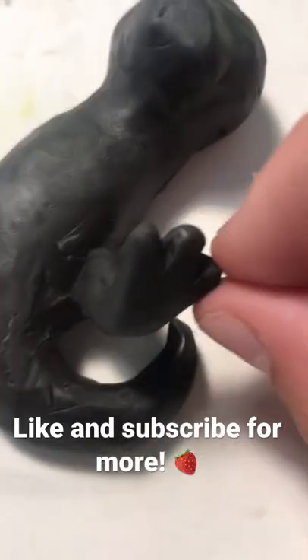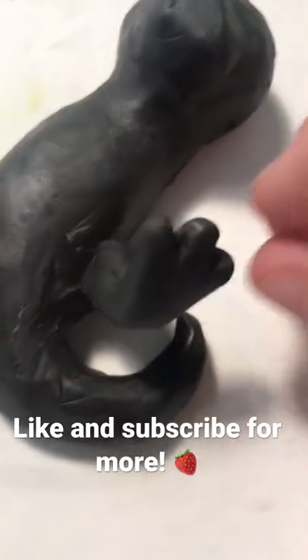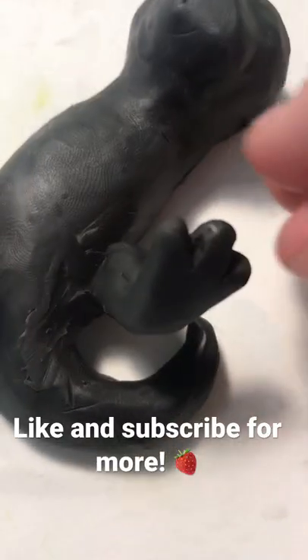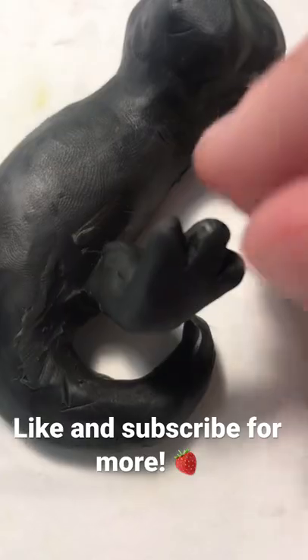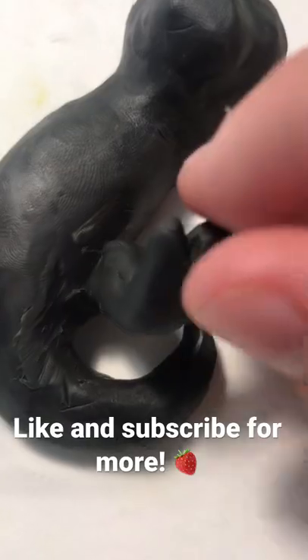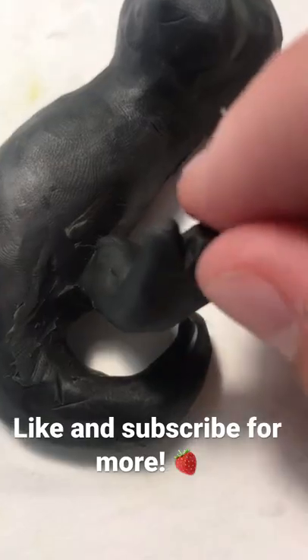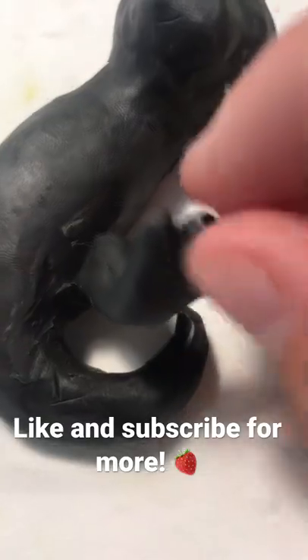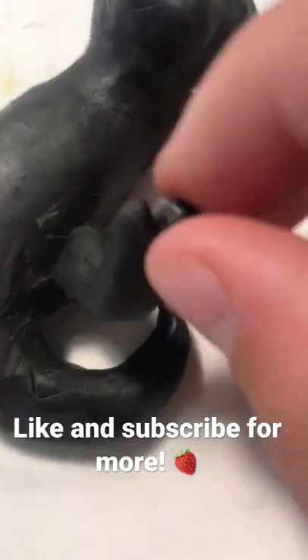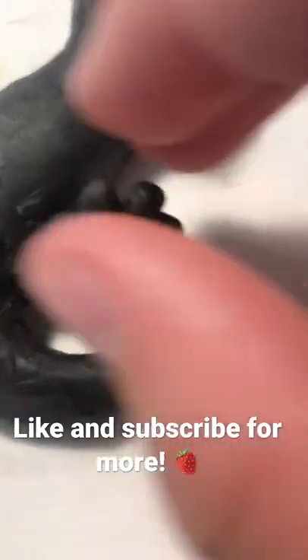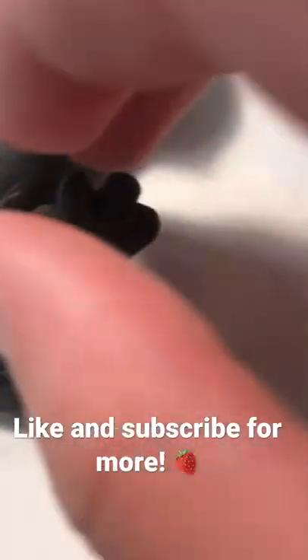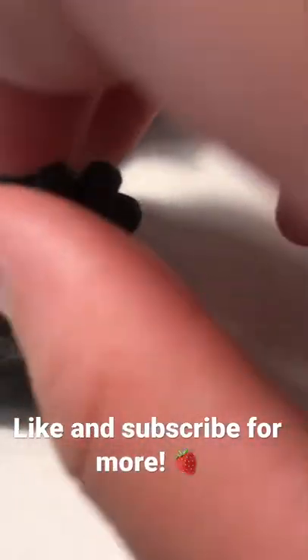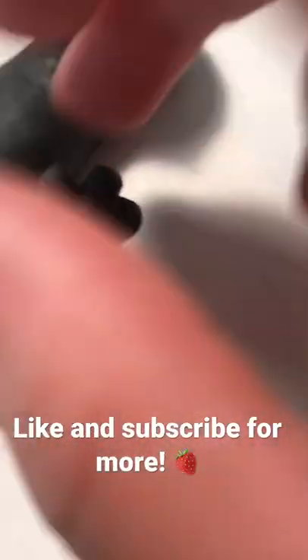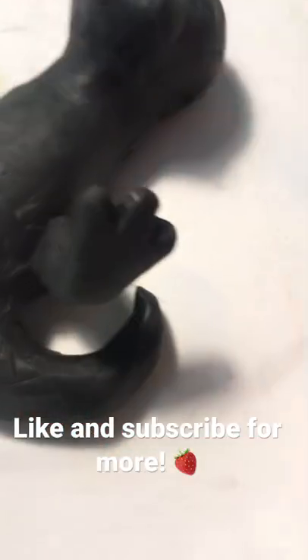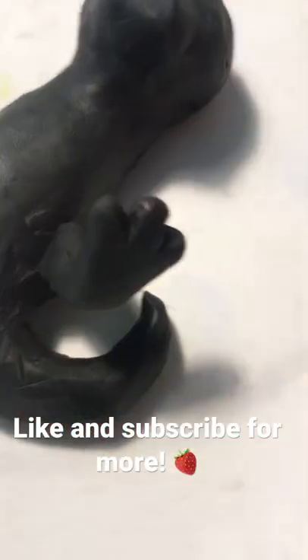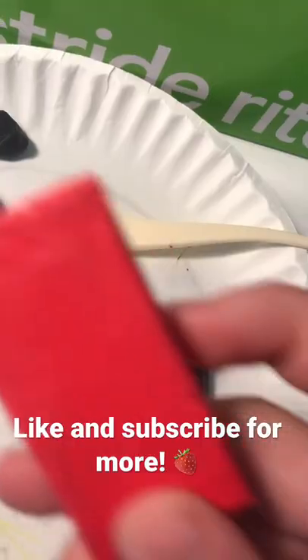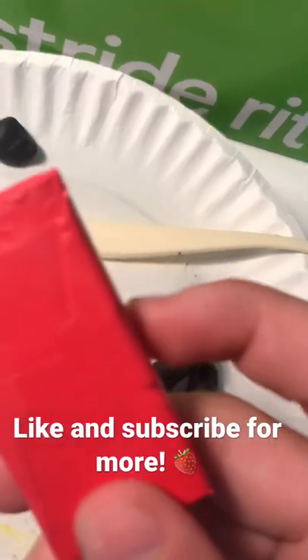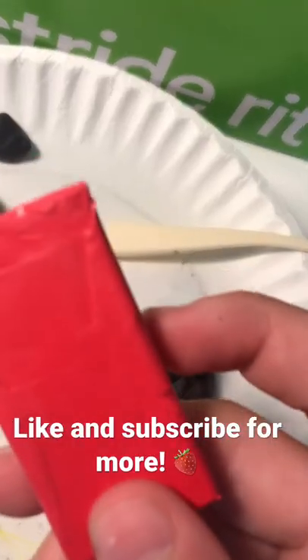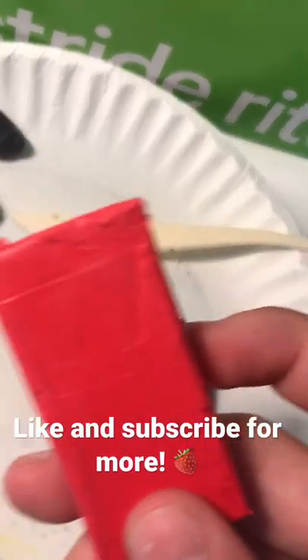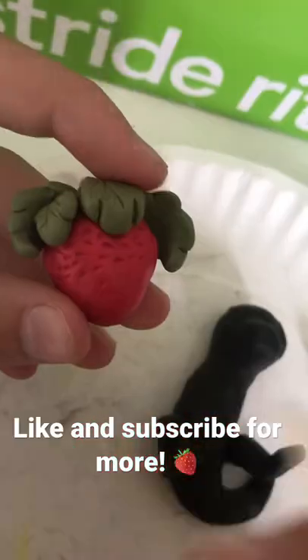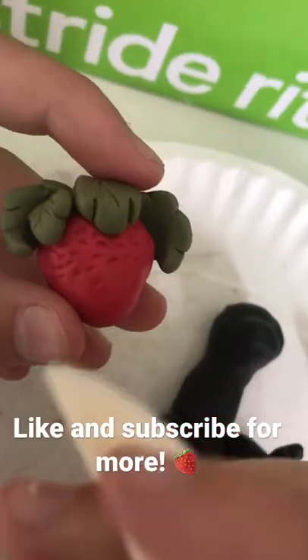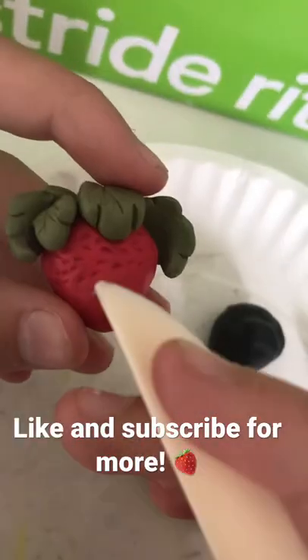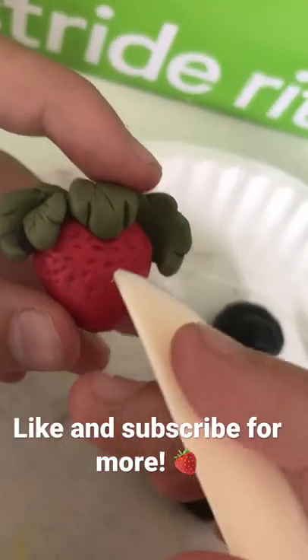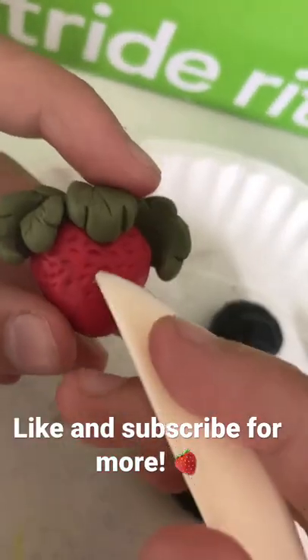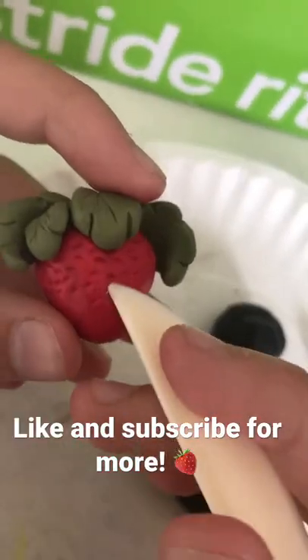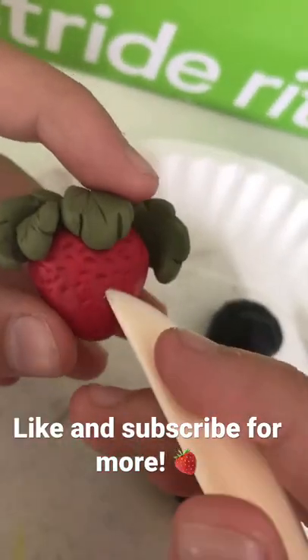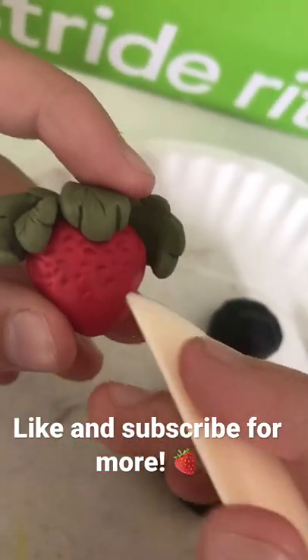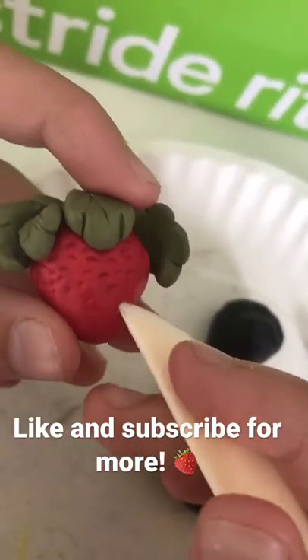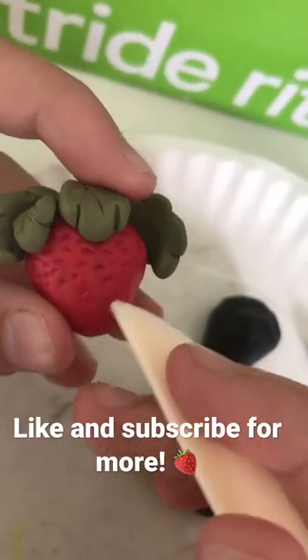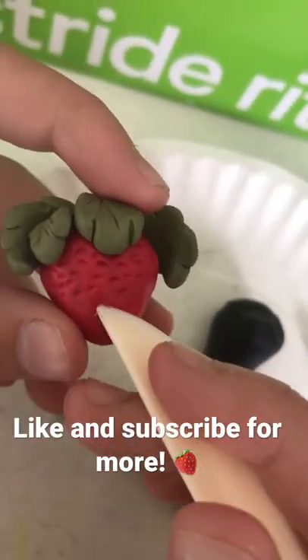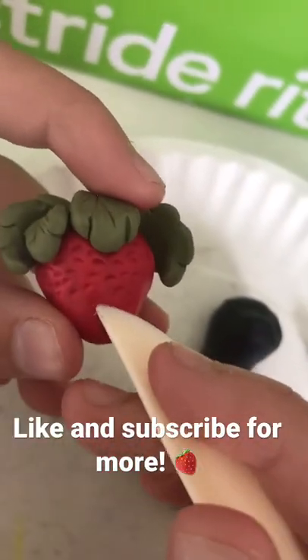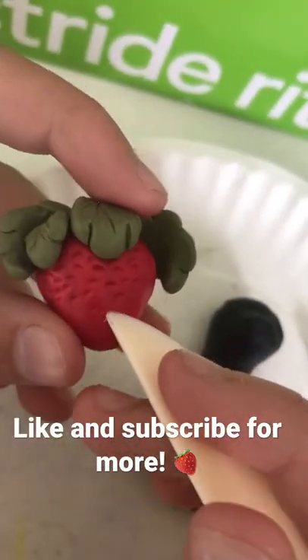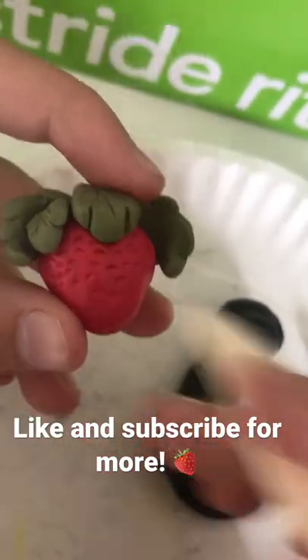First, I added some little leggies, and then I got some red clay and made a cute little oversized strawberry.